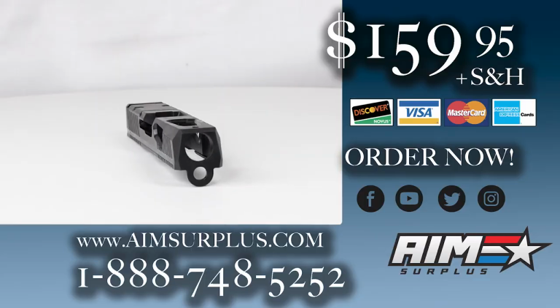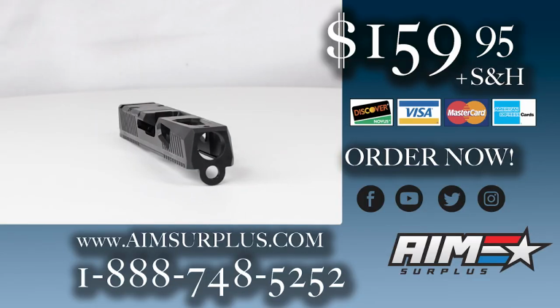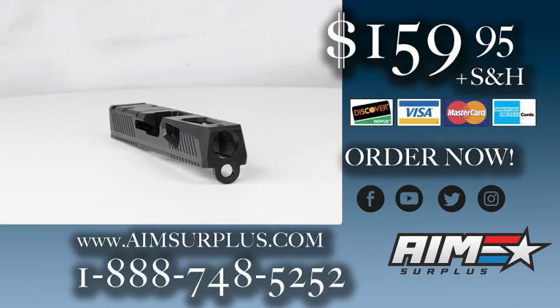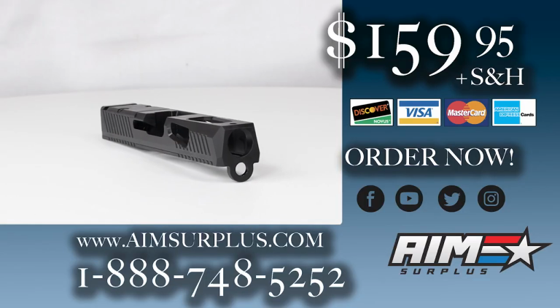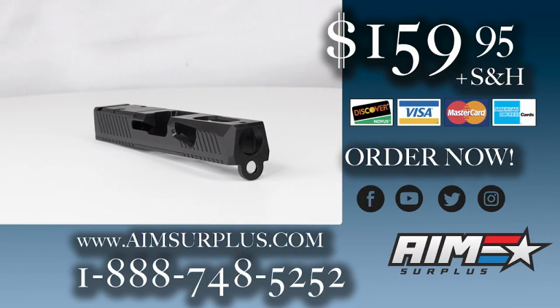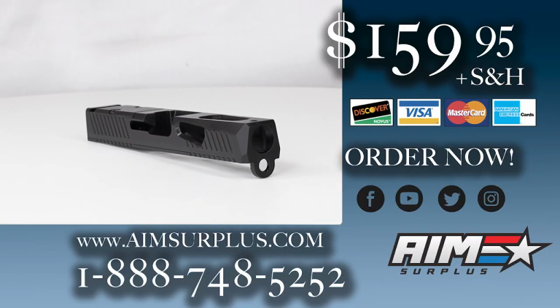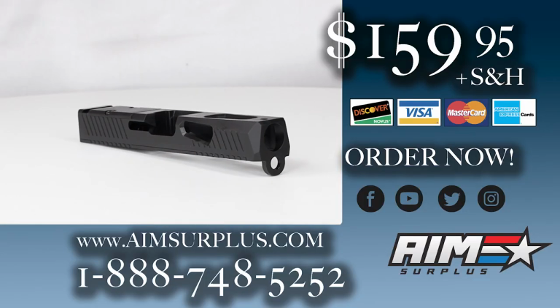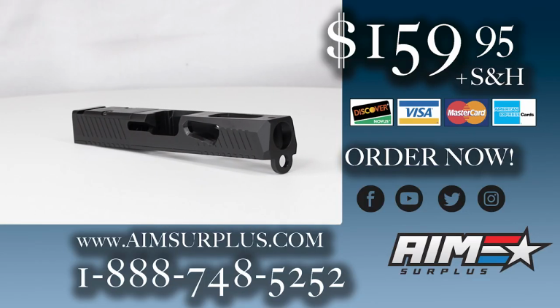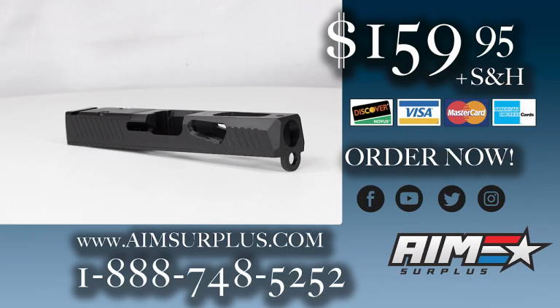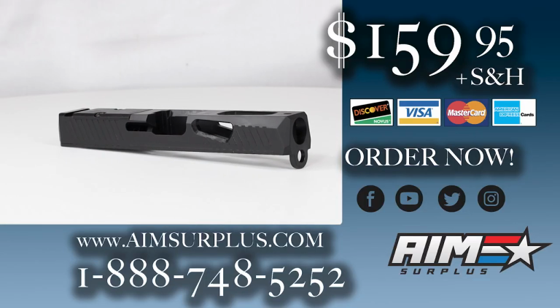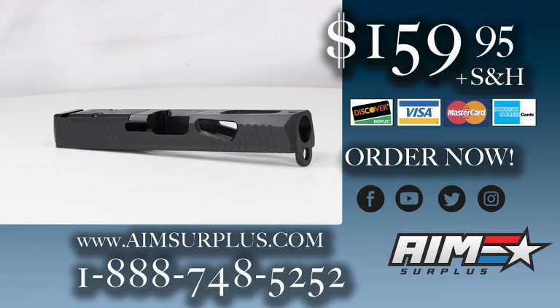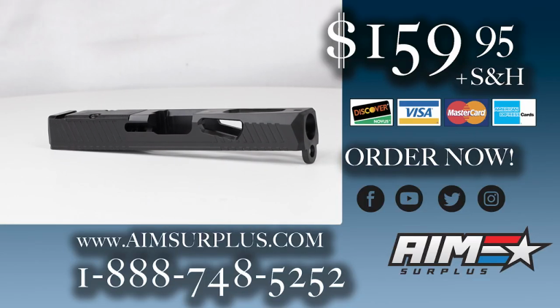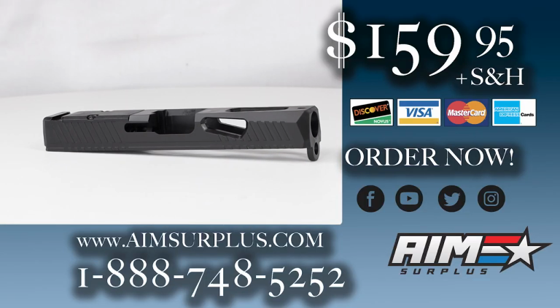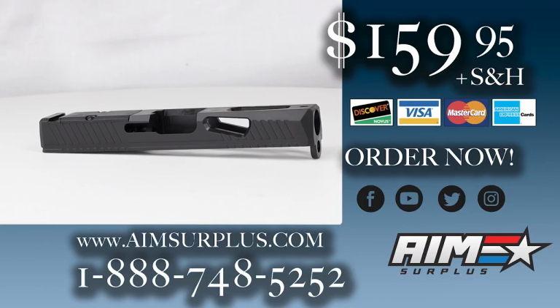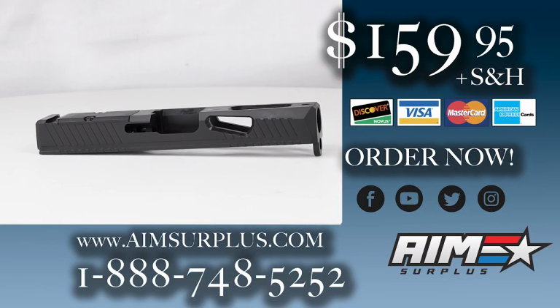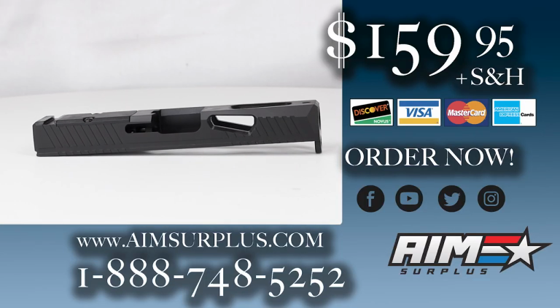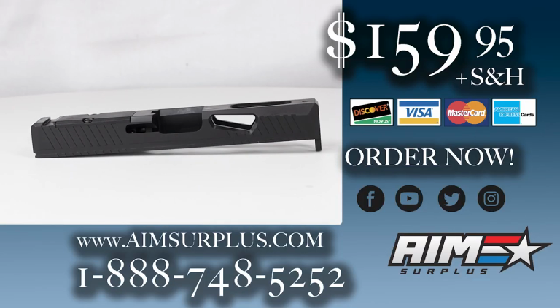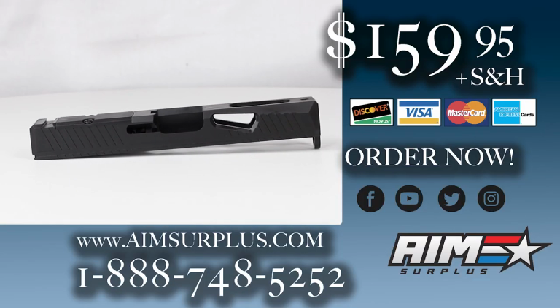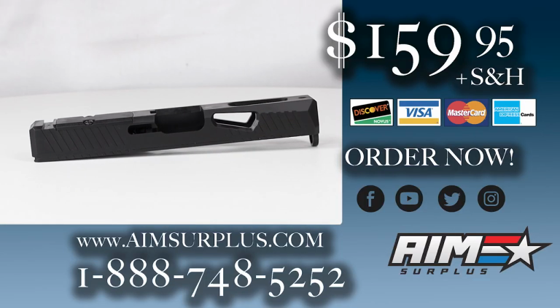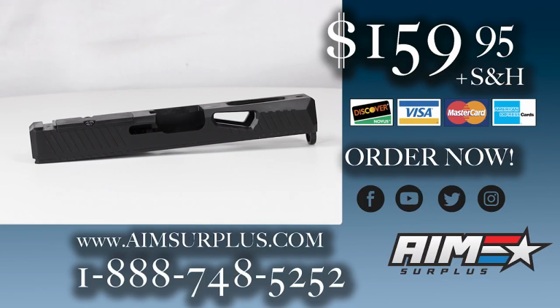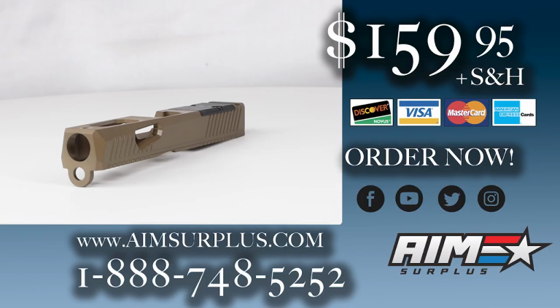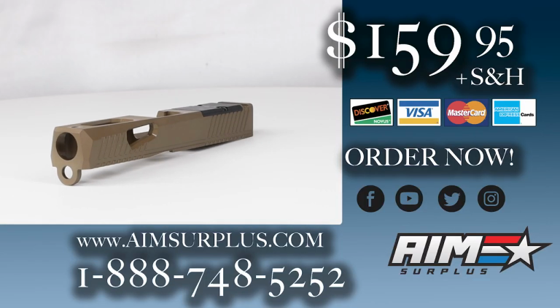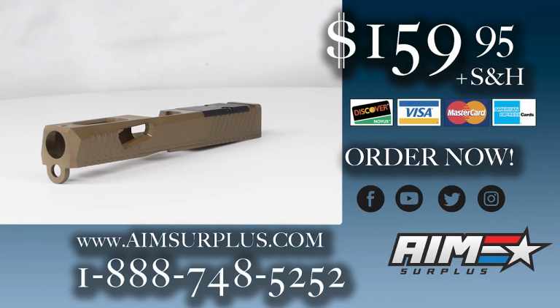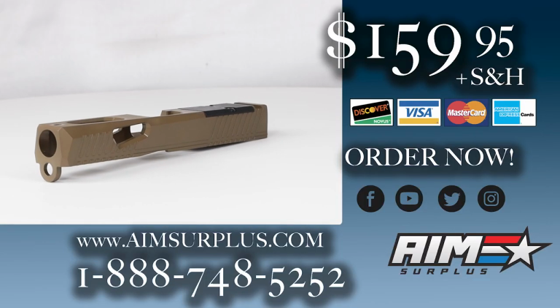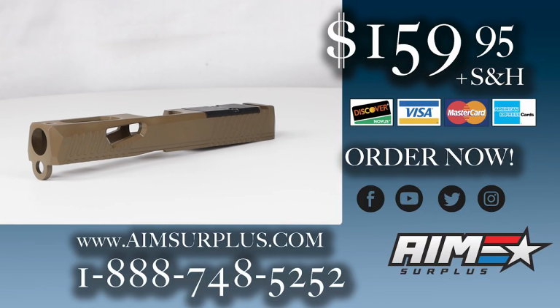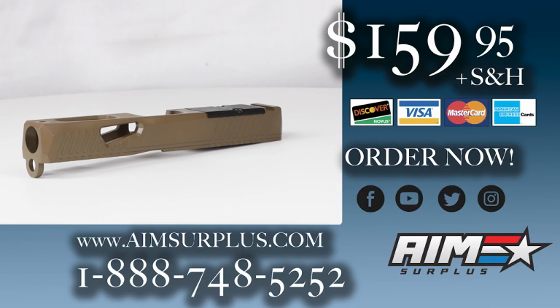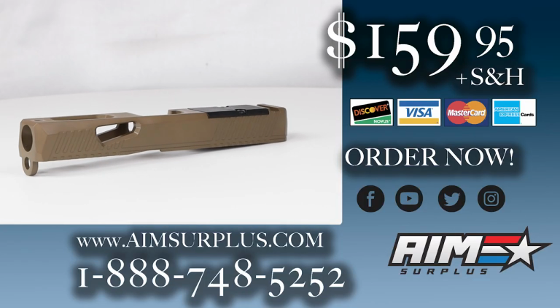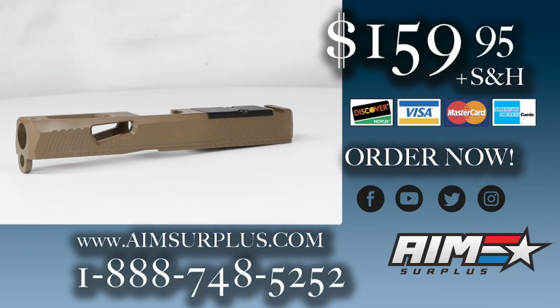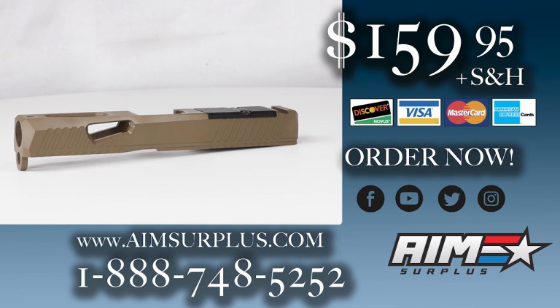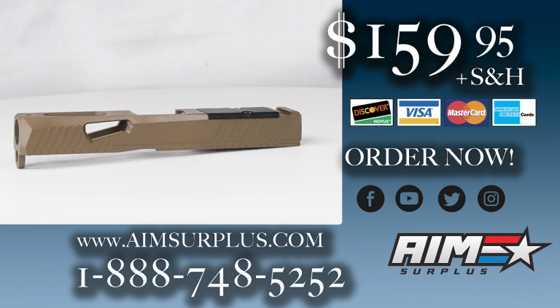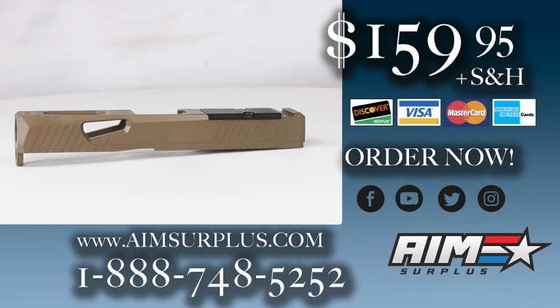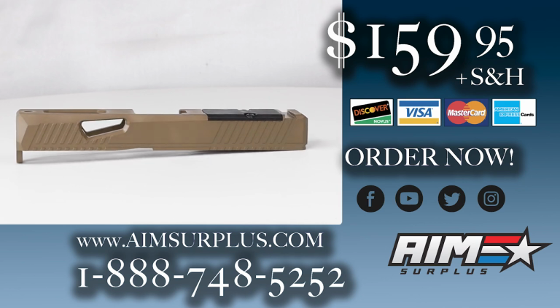Available now at aimsurplus.com while supplies last.